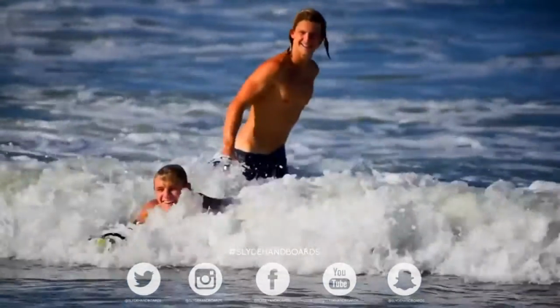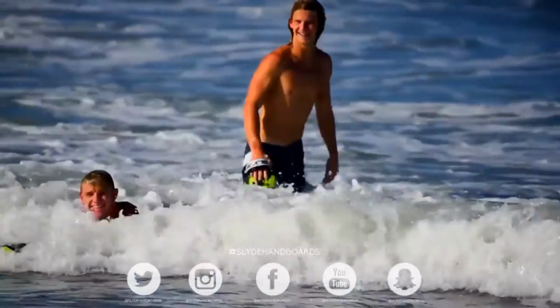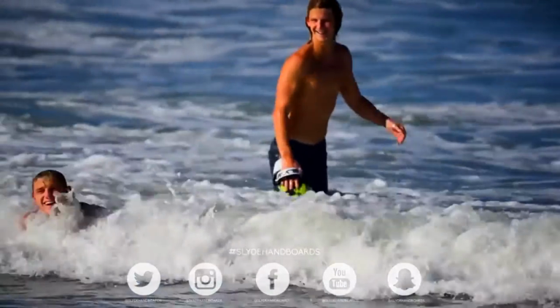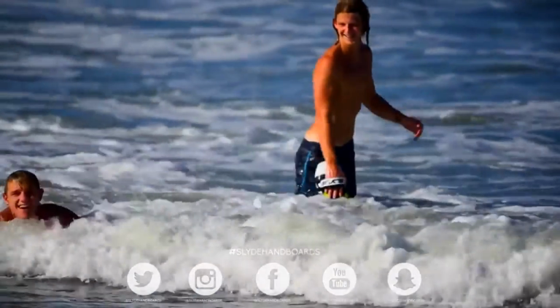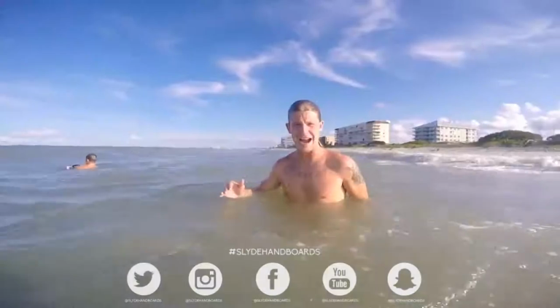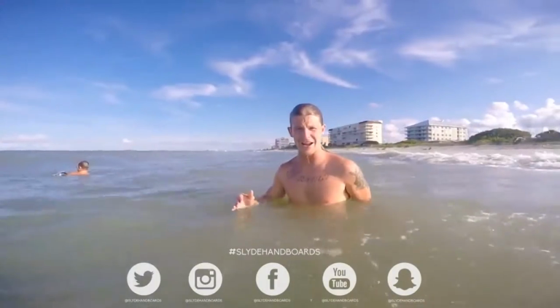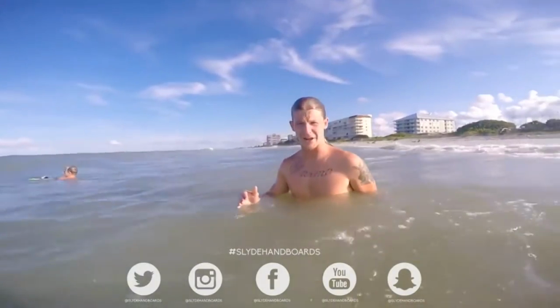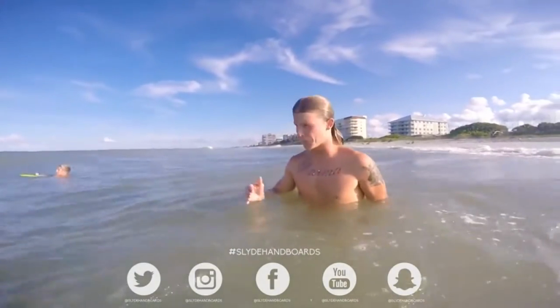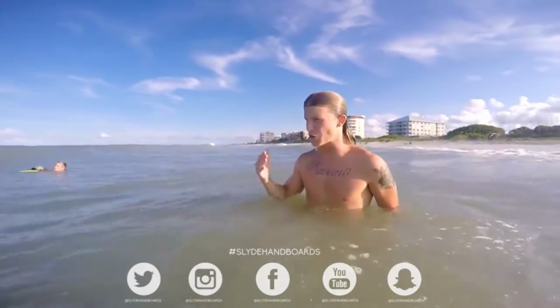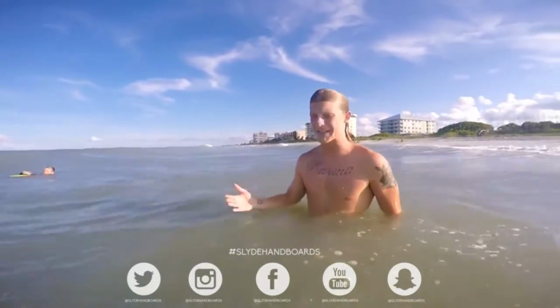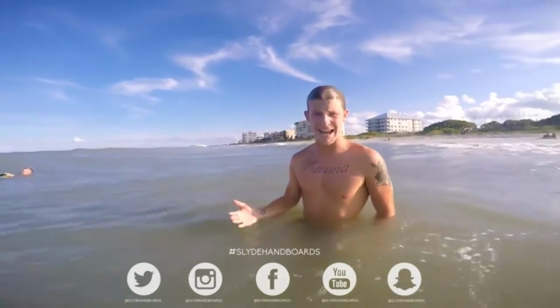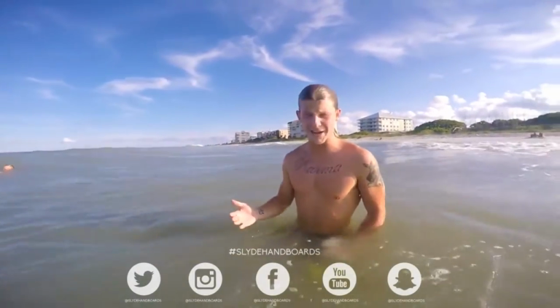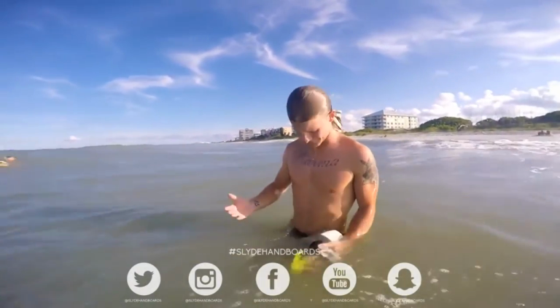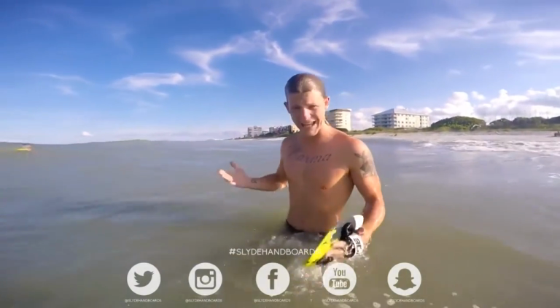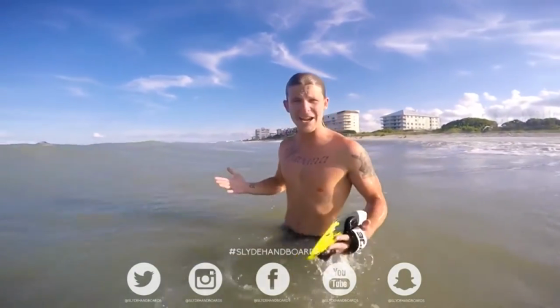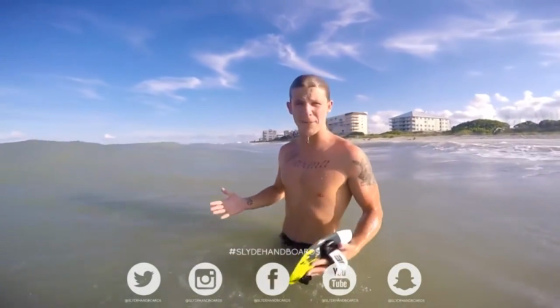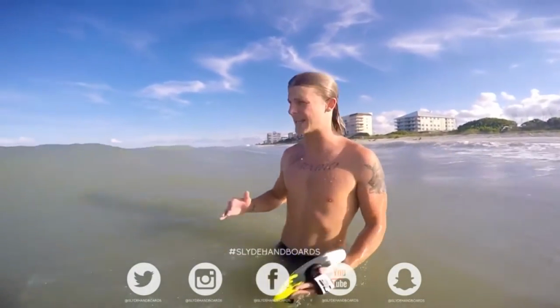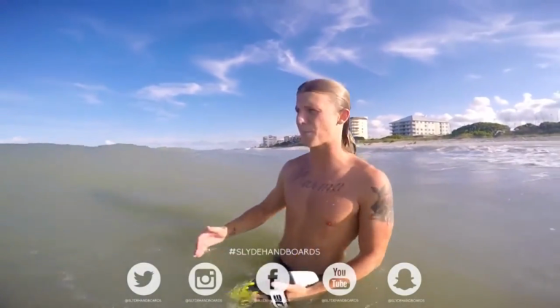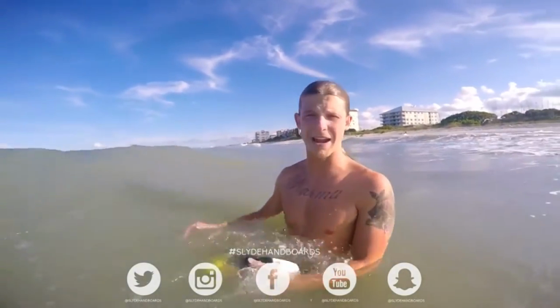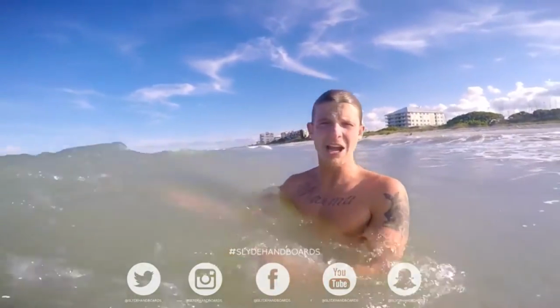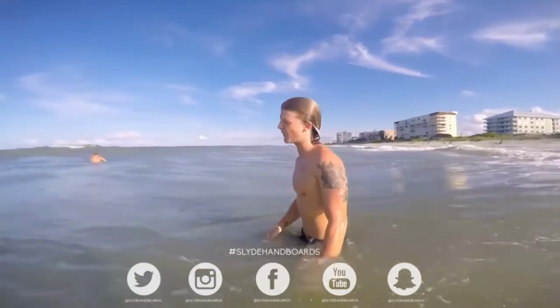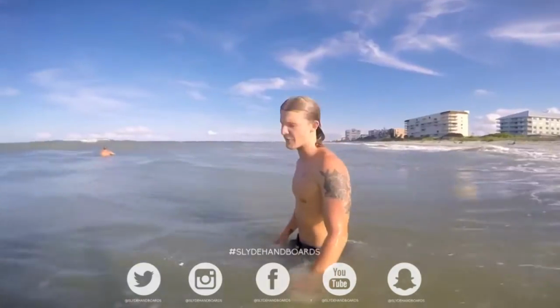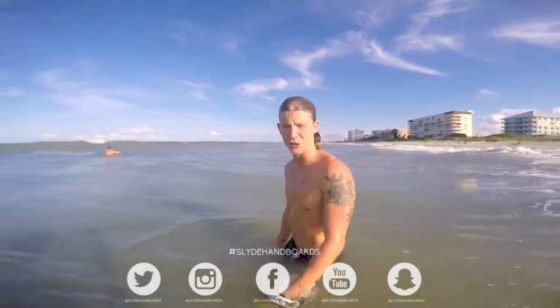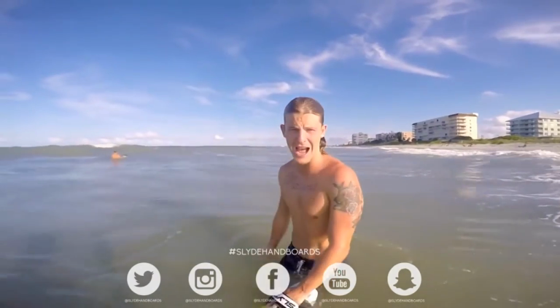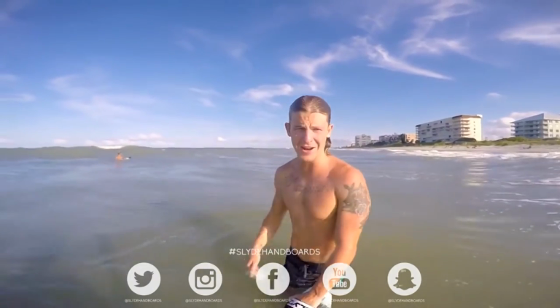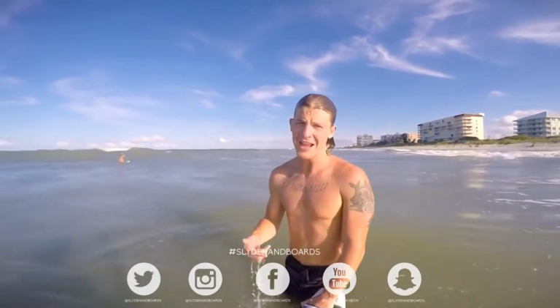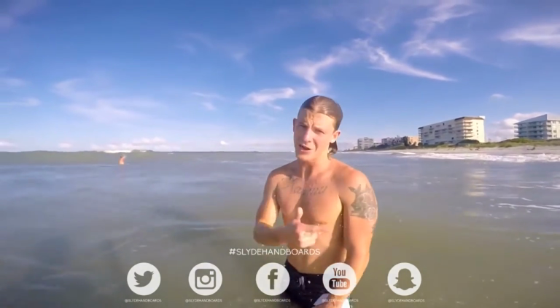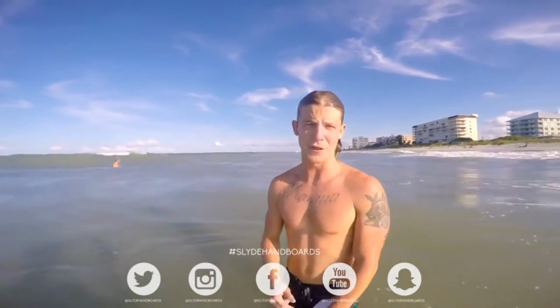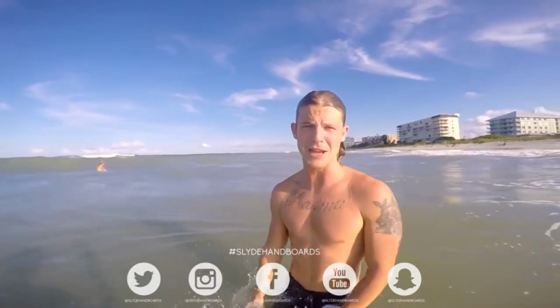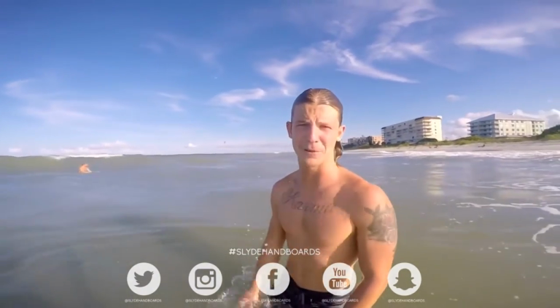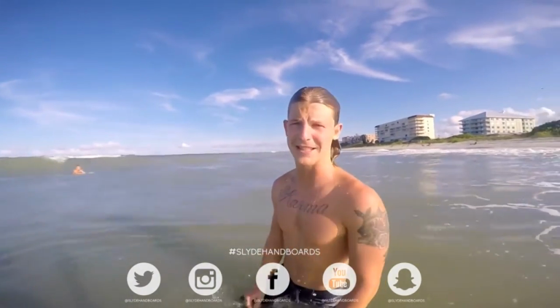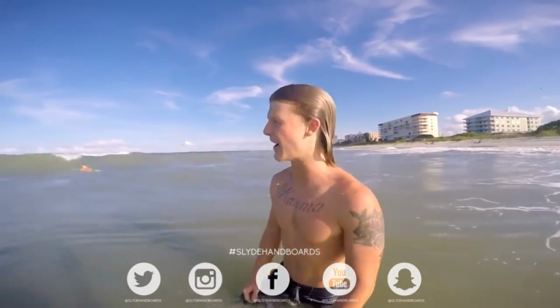If you're out in an area where you can stand, stand up and take a break. If you're ever too tired, go to the beach and play it safe.